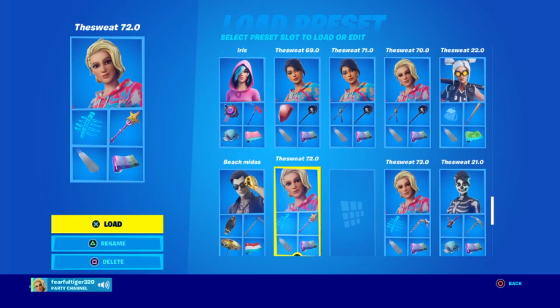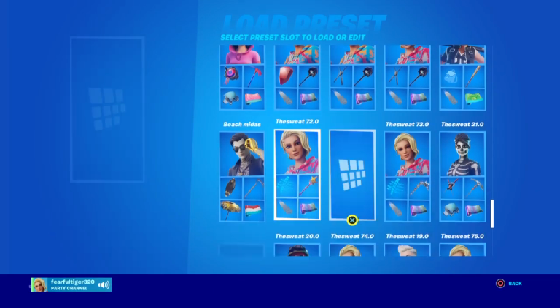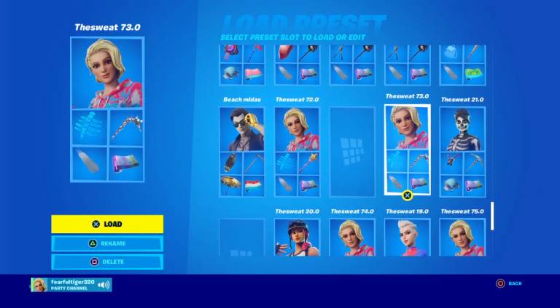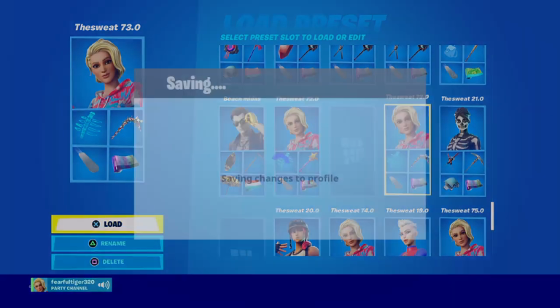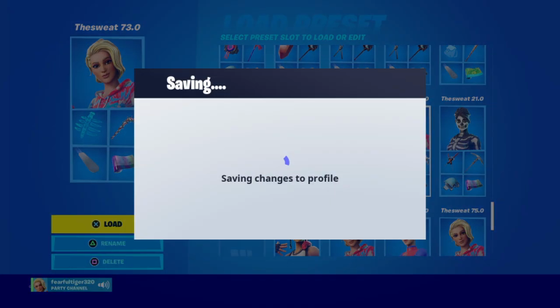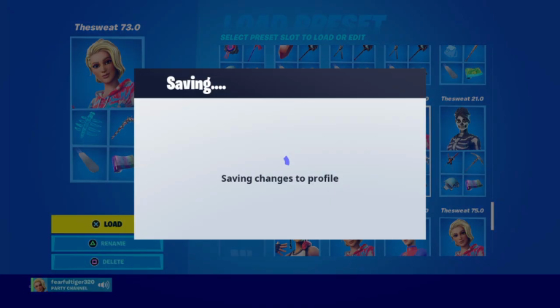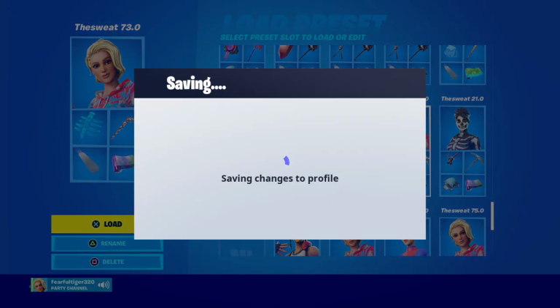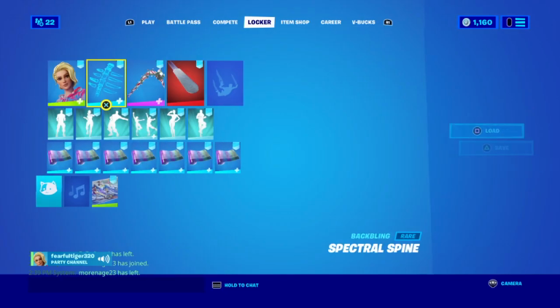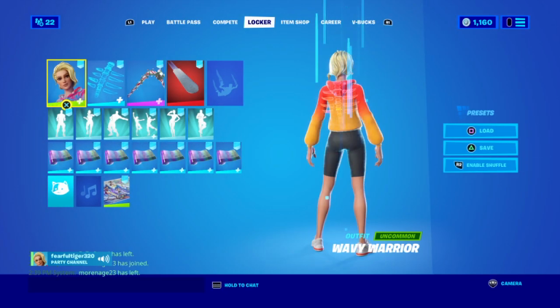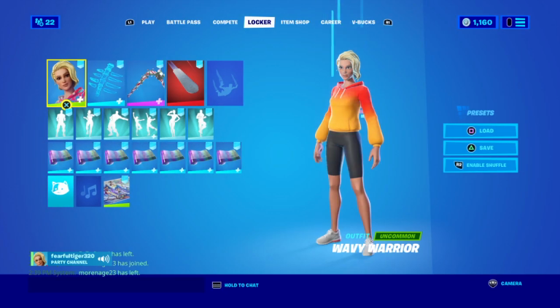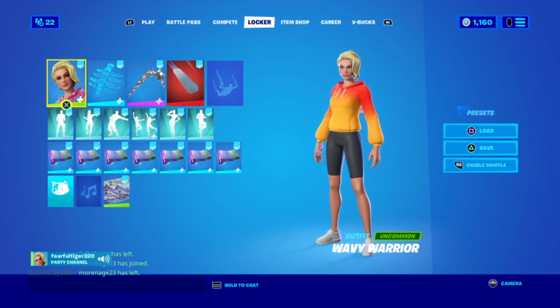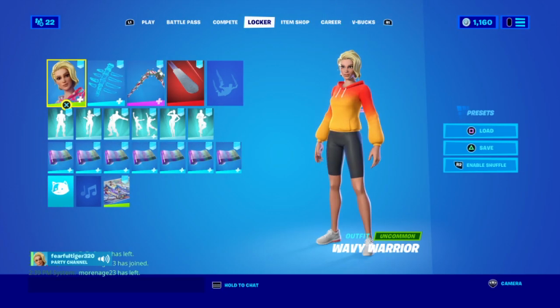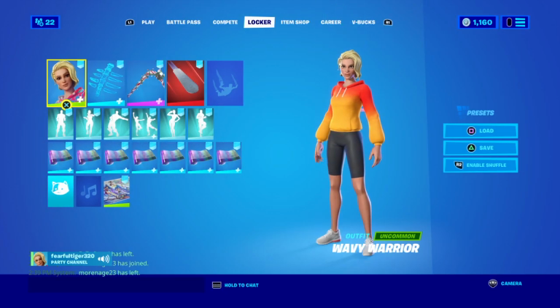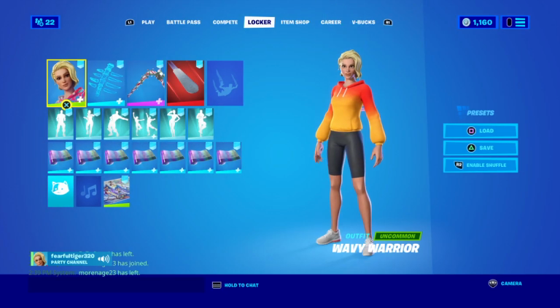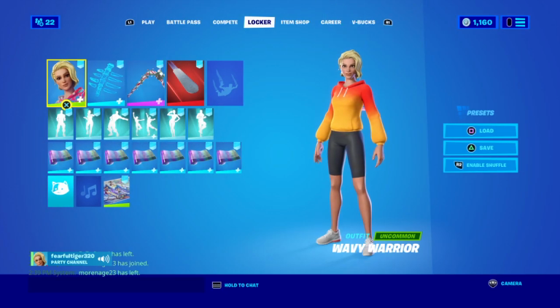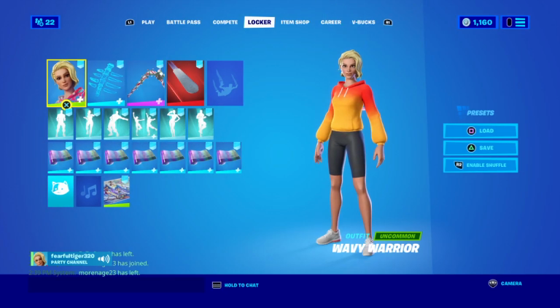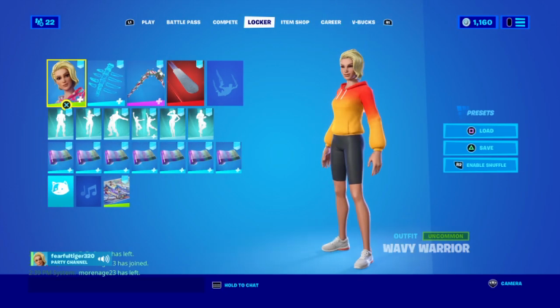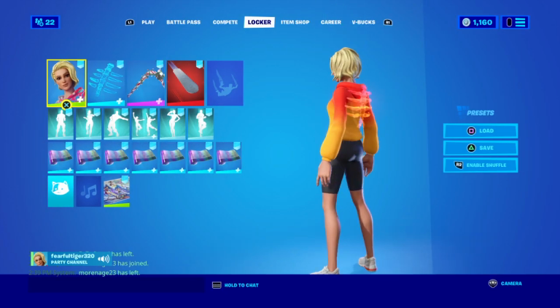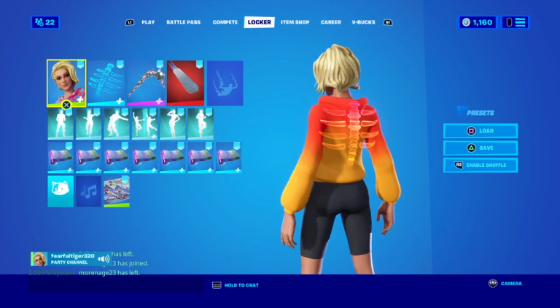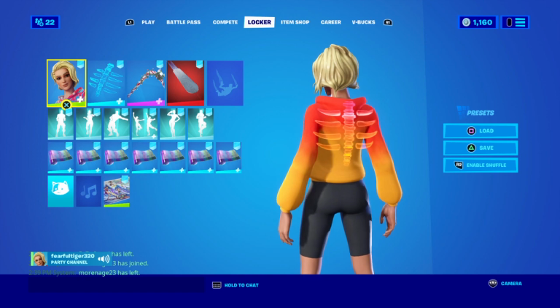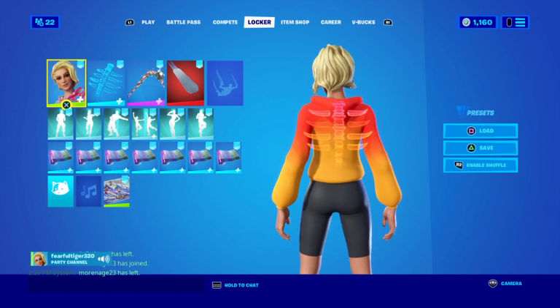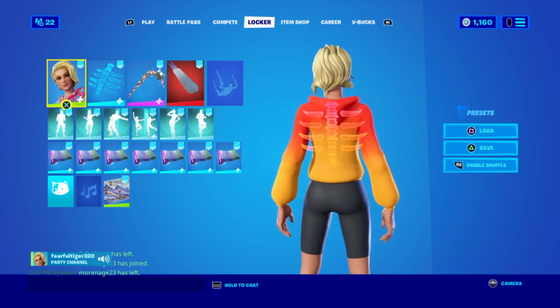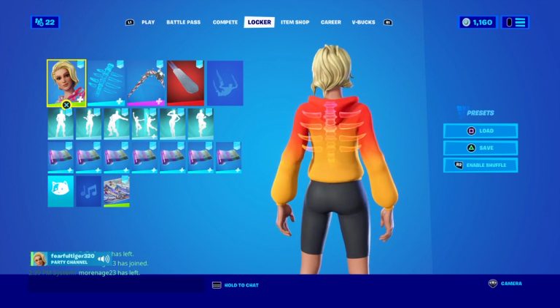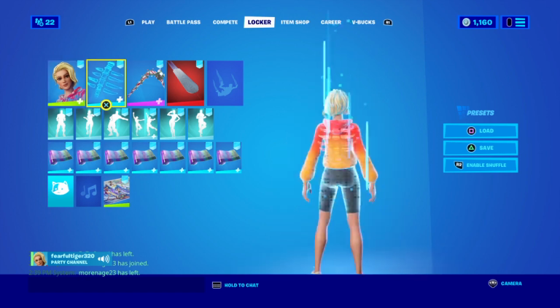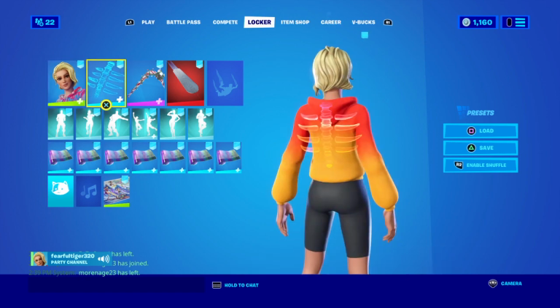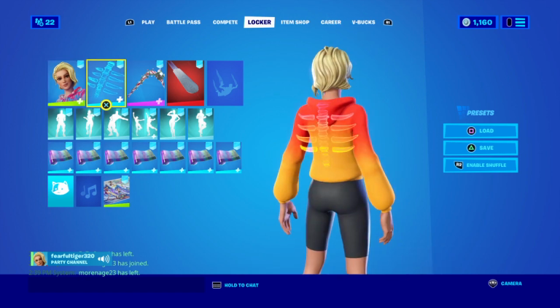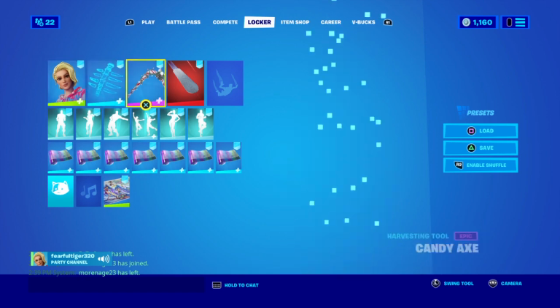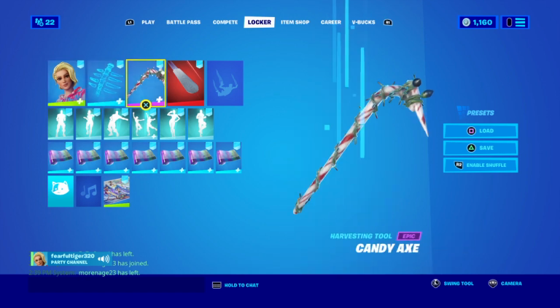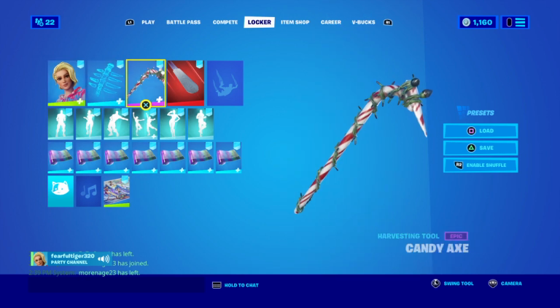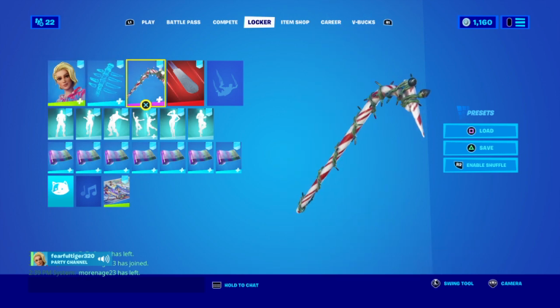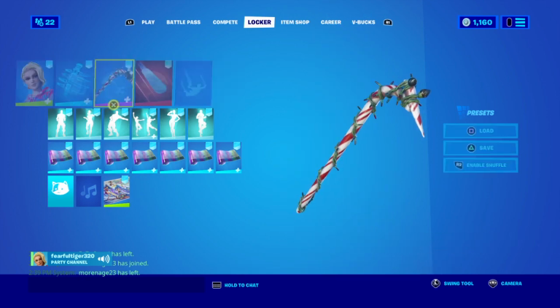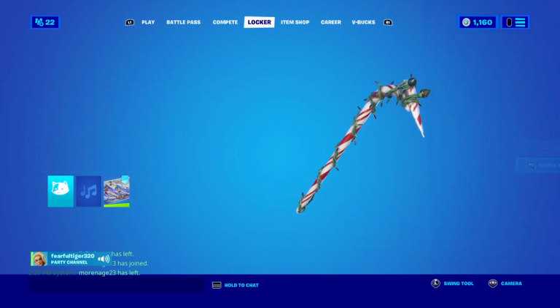Then we got this one, which is red and orange, and then the red Spectral Spine and the Candy Axe.